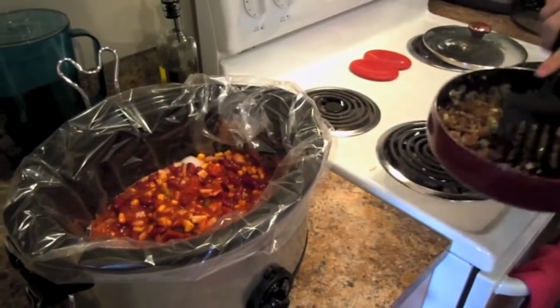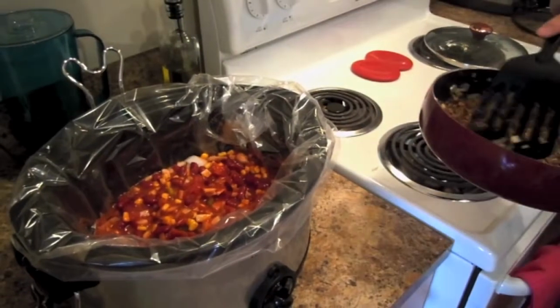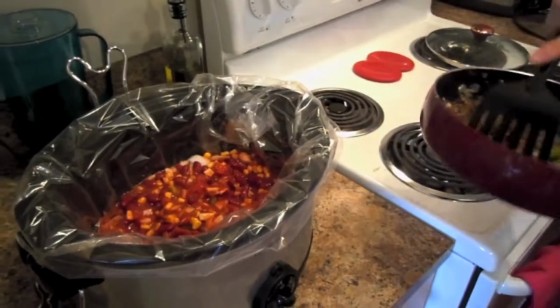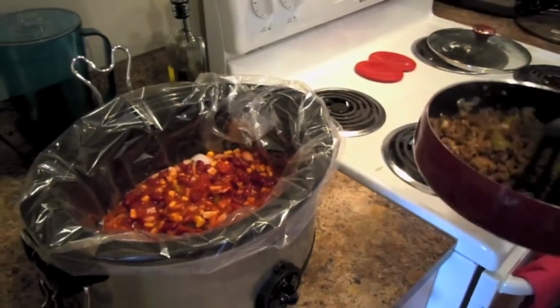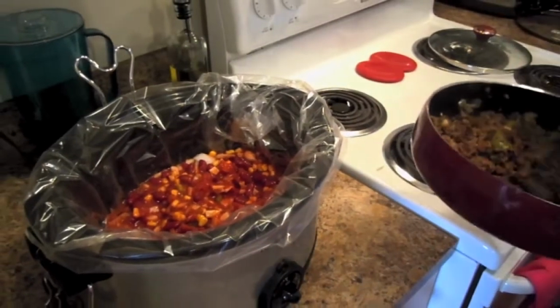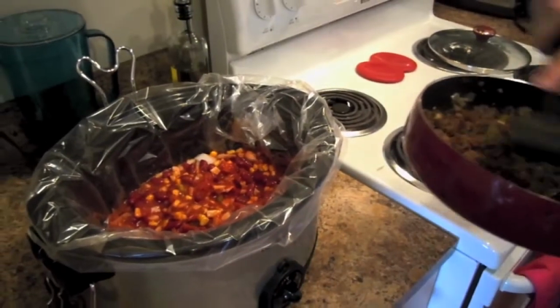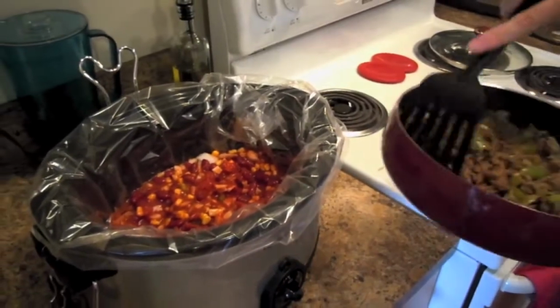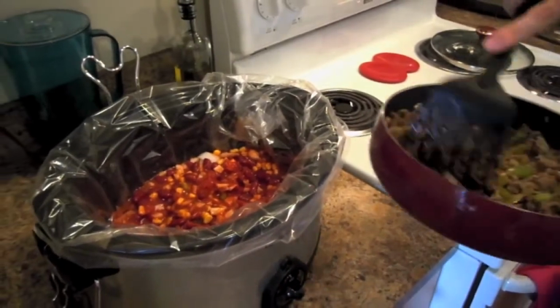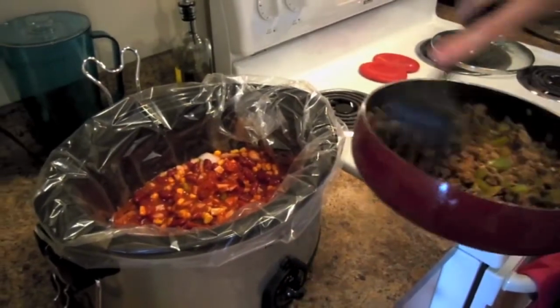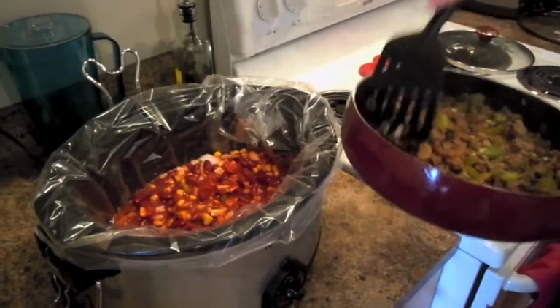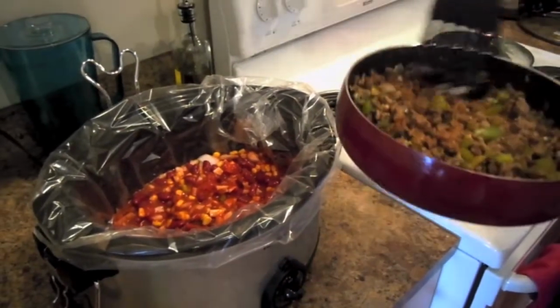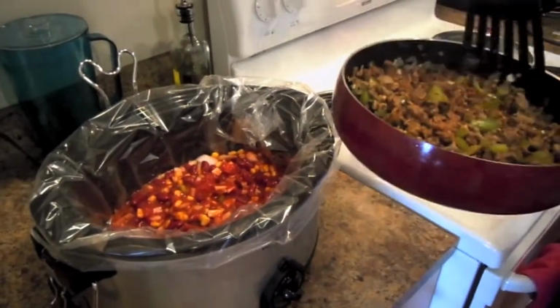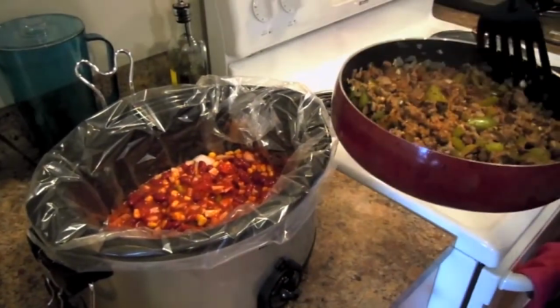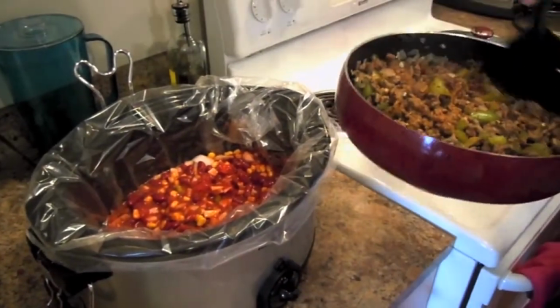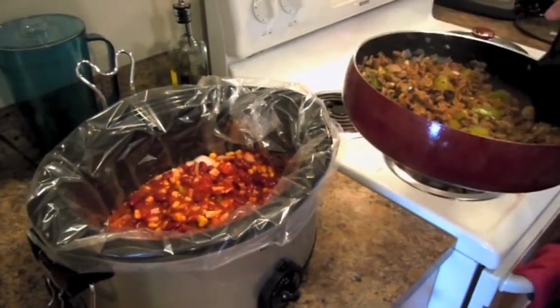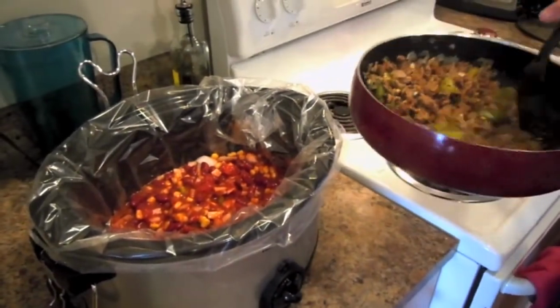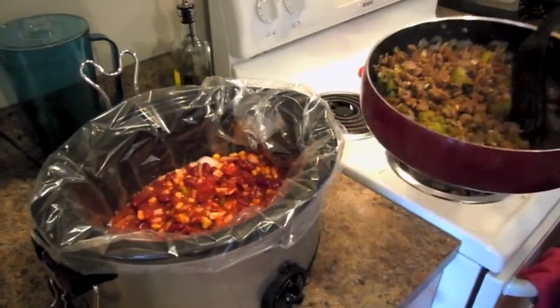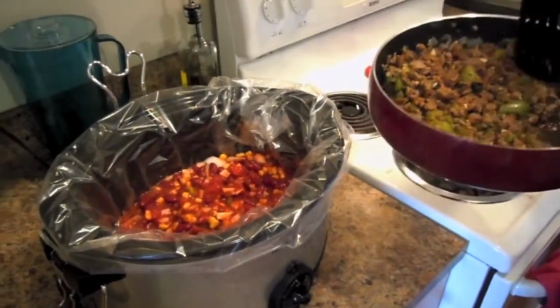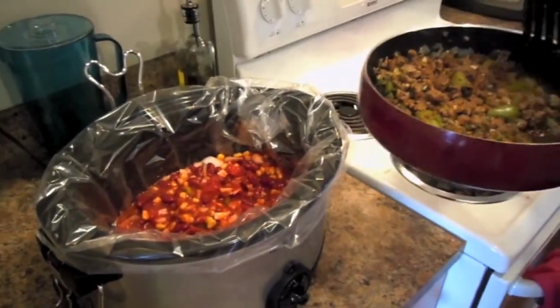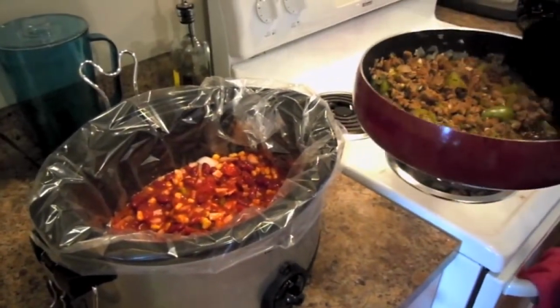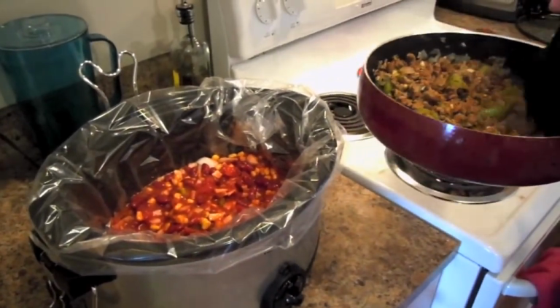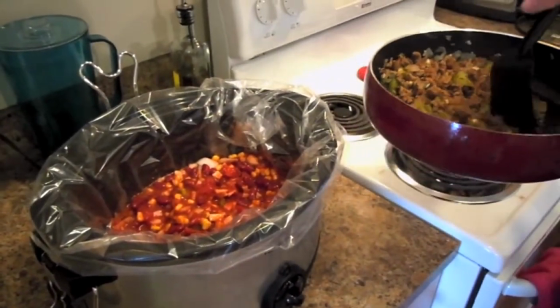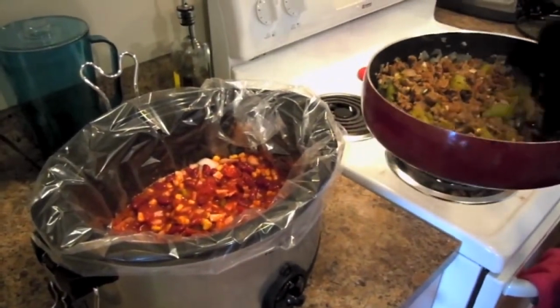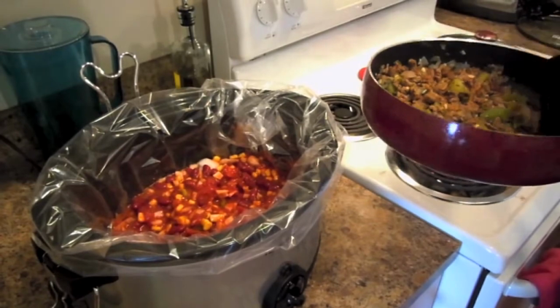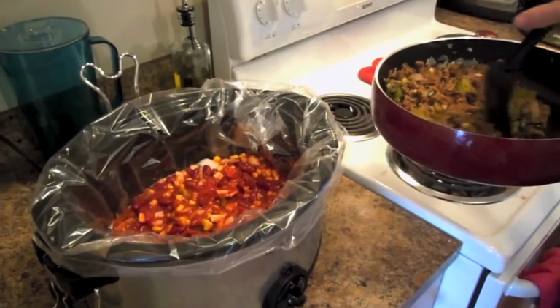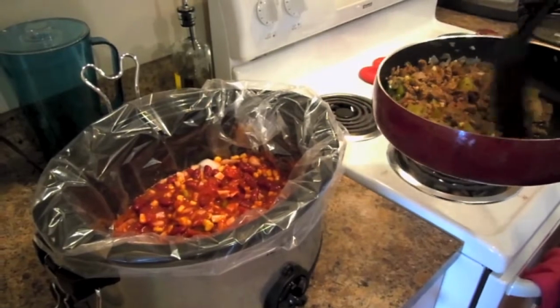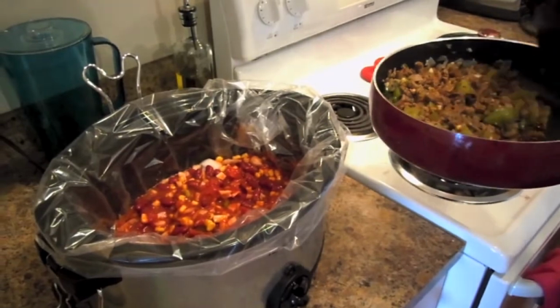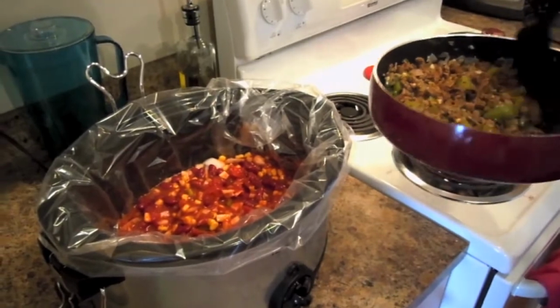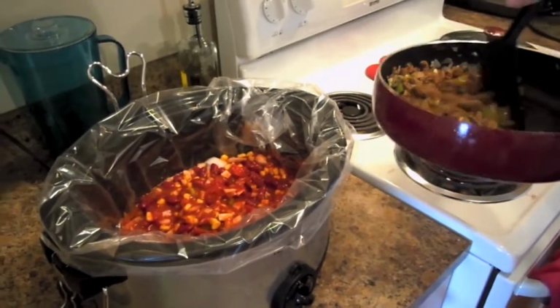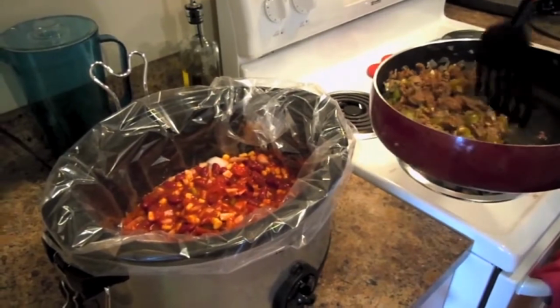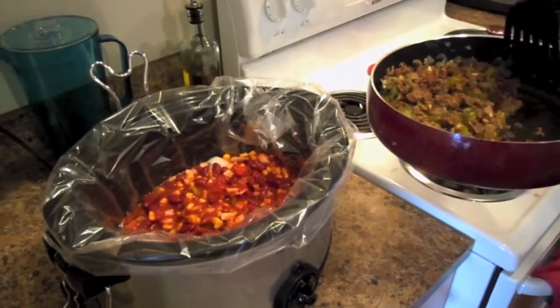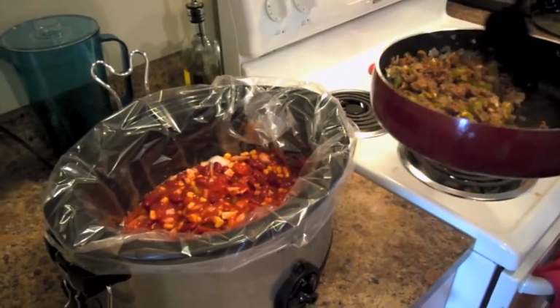Alright, now this meat has been pre-drained. There's a little bit of juices still on there, but you want to try to get out as much as possible.